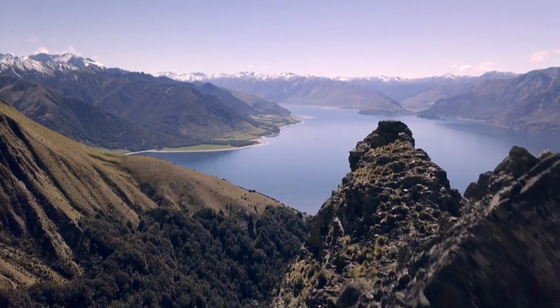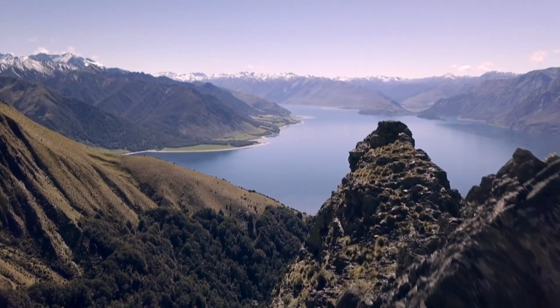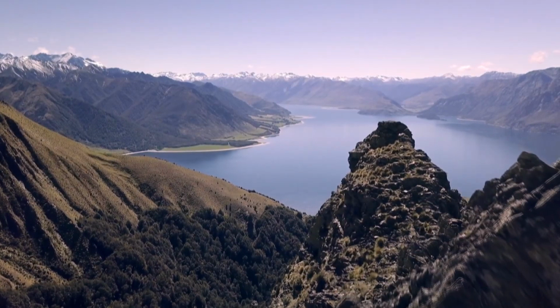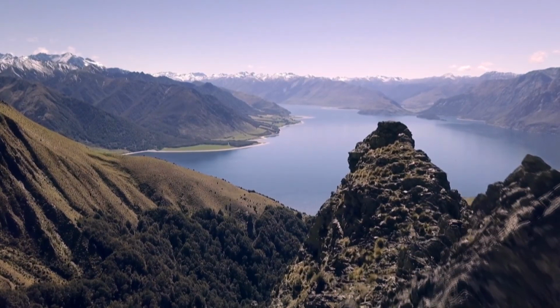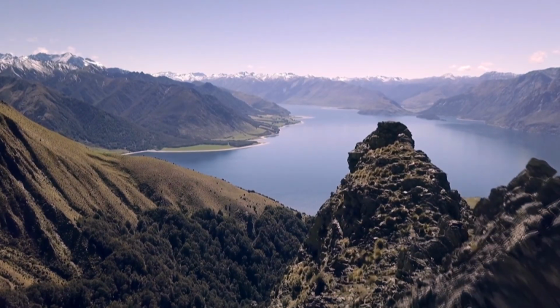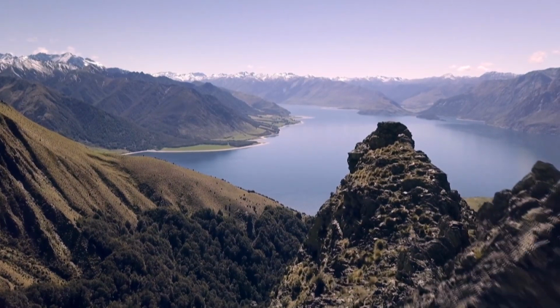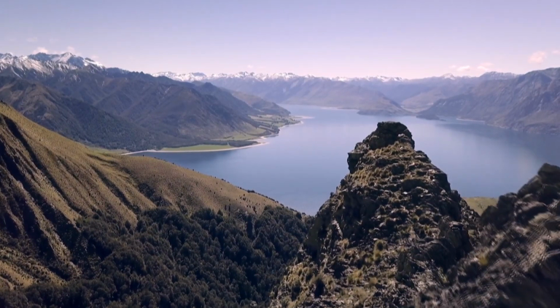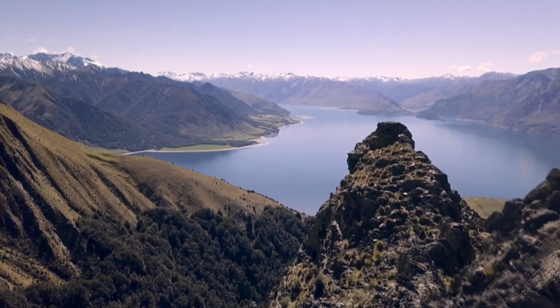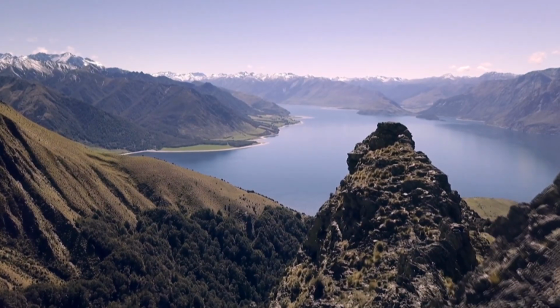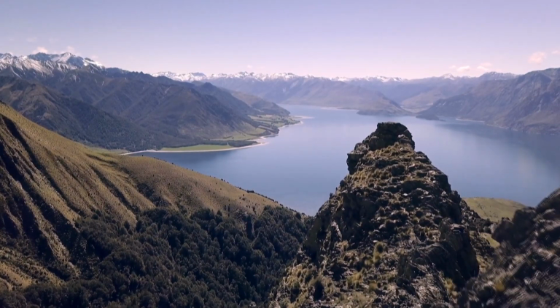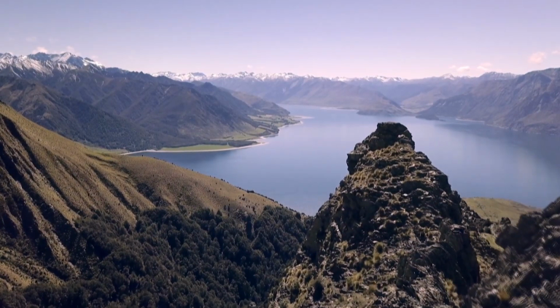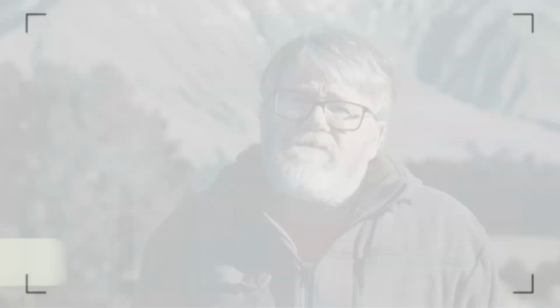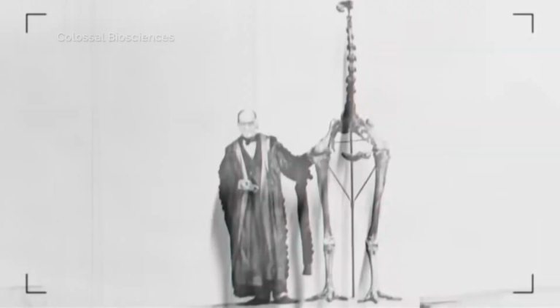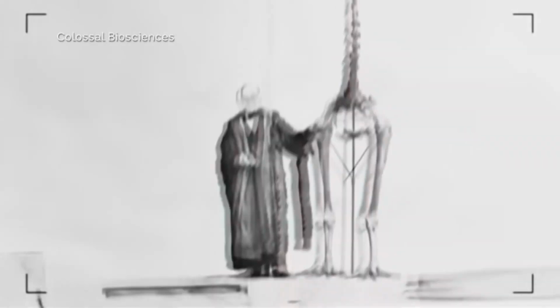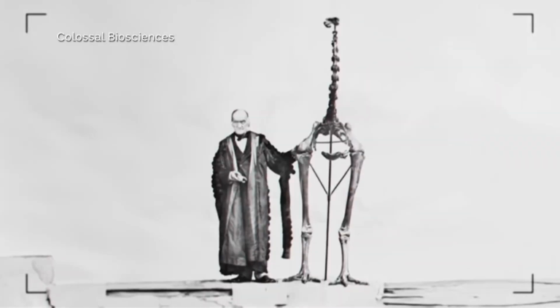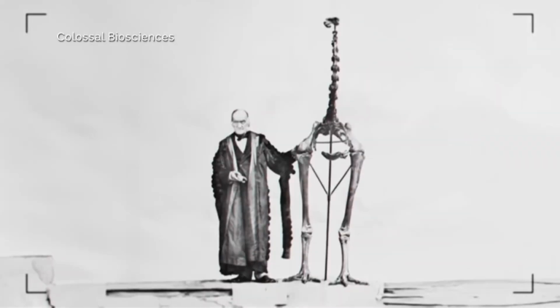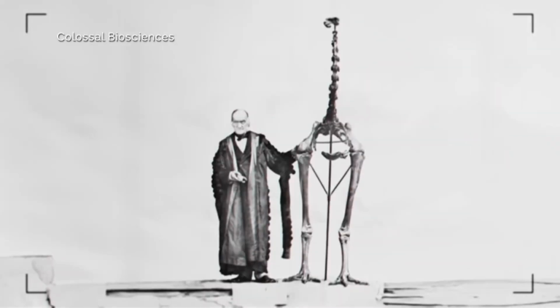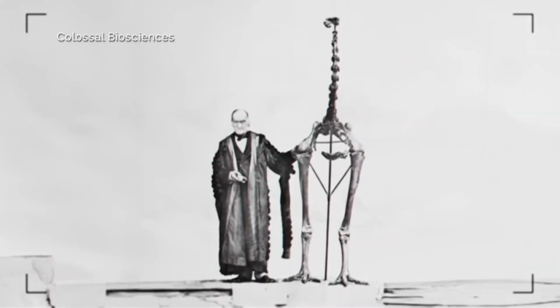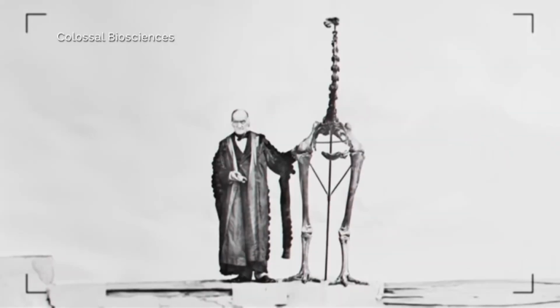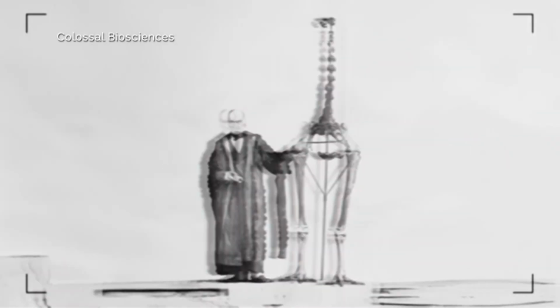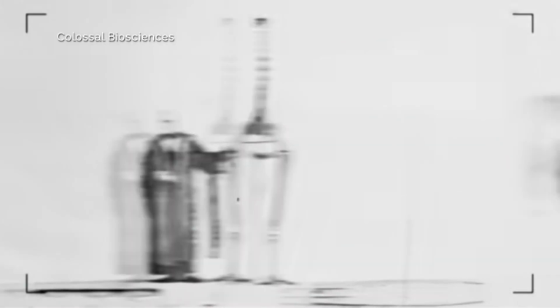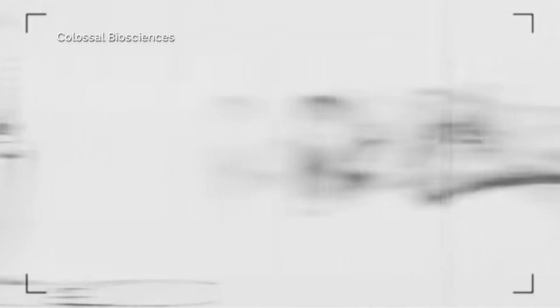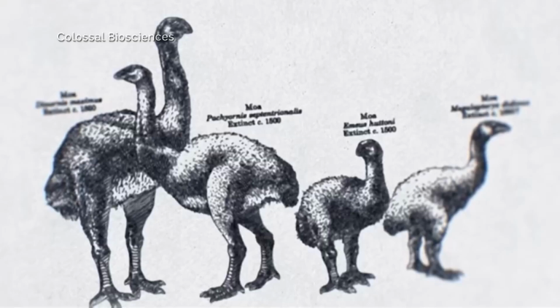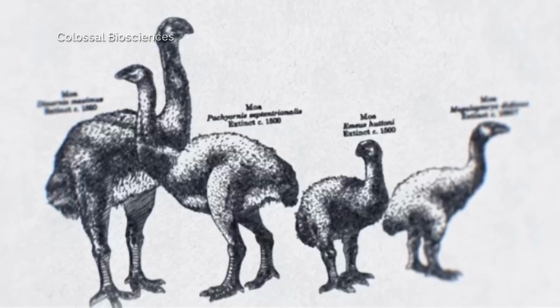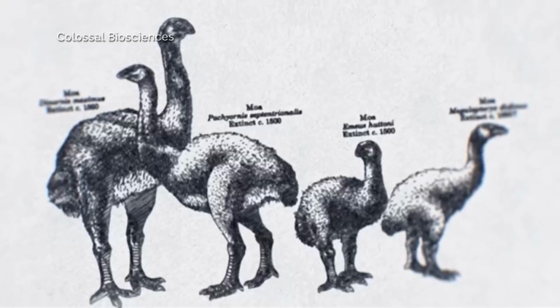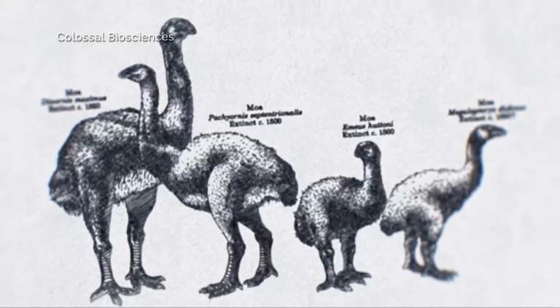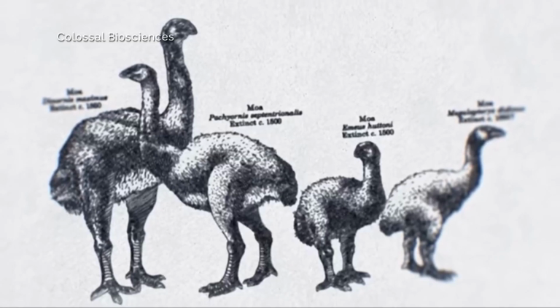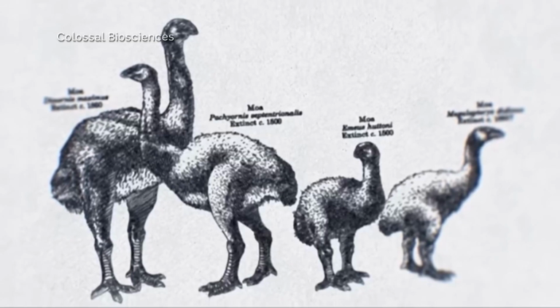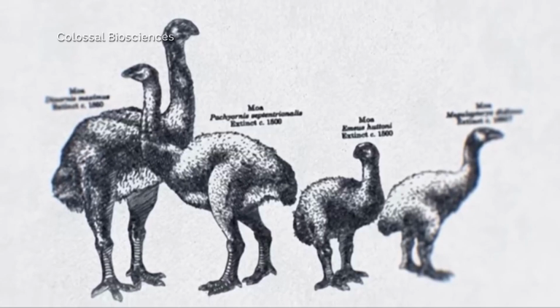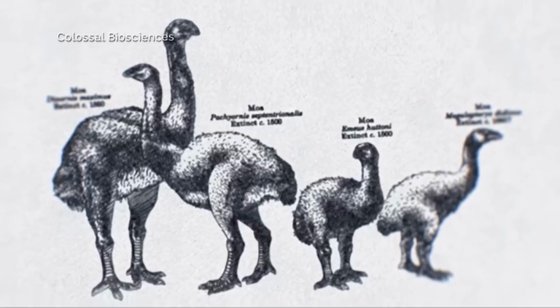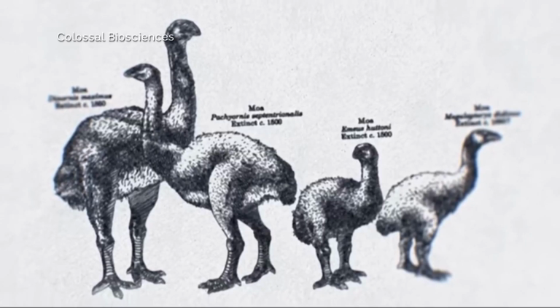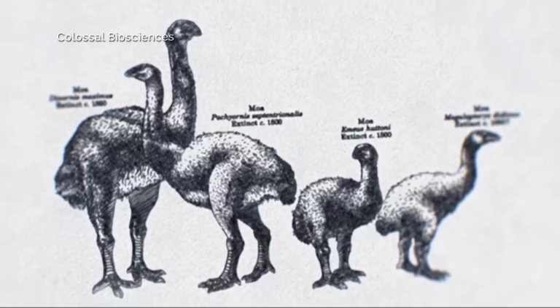Moa possibly disappeared because of human hunters. But now an American biotech company says they can bring them back.